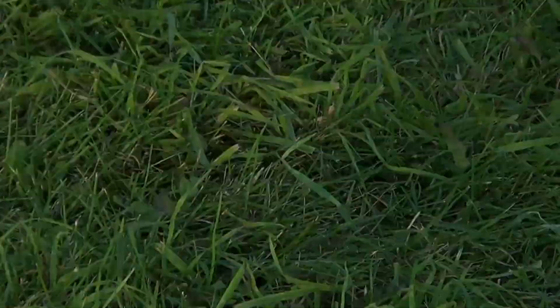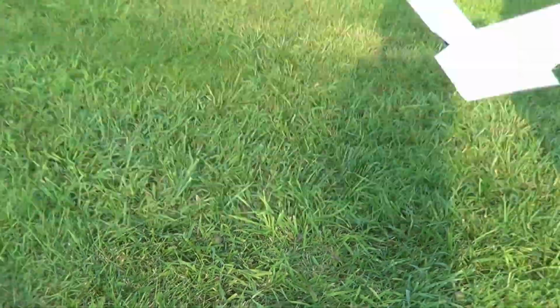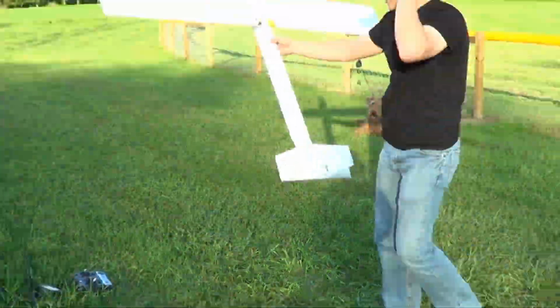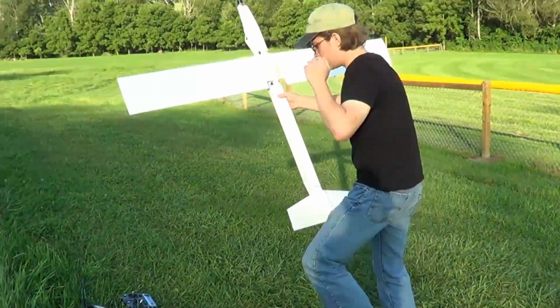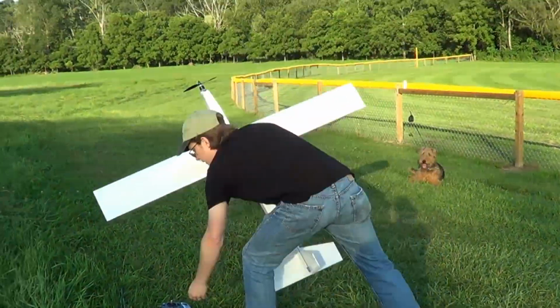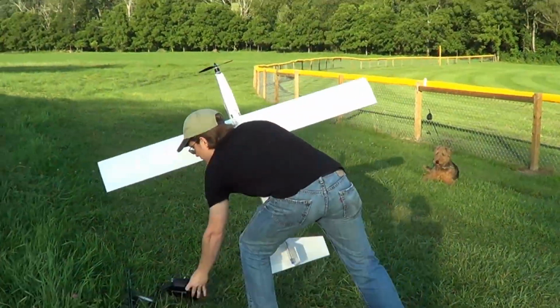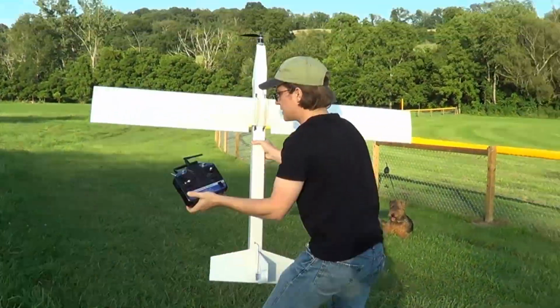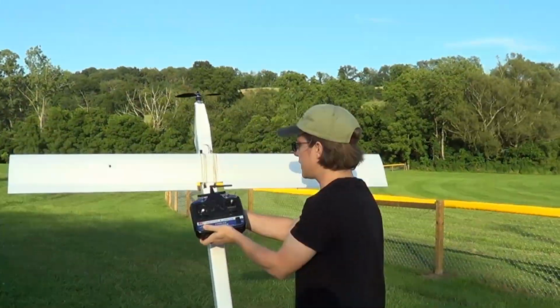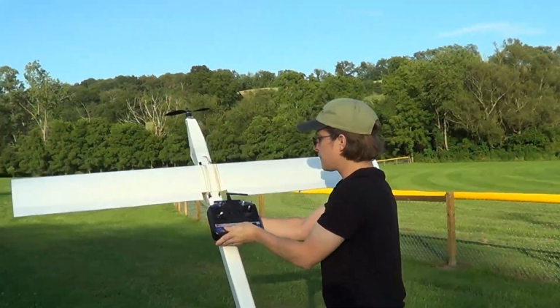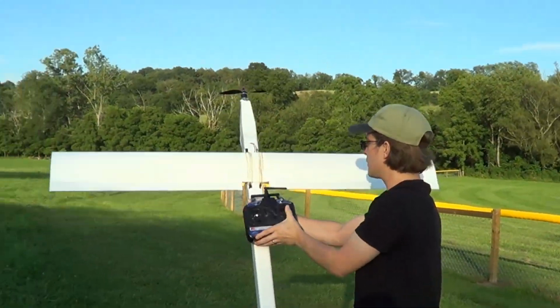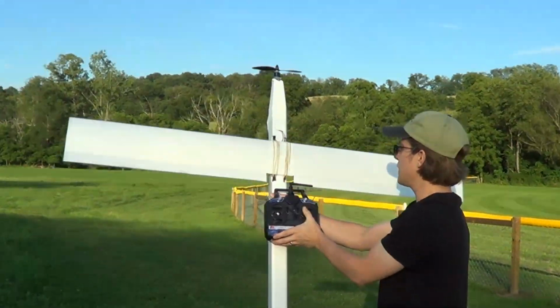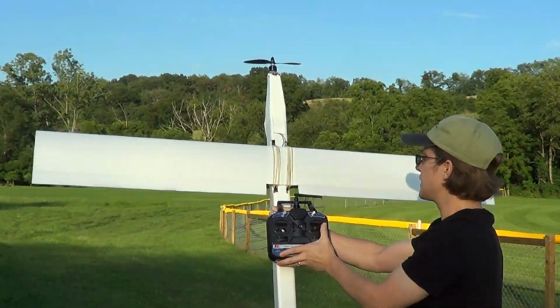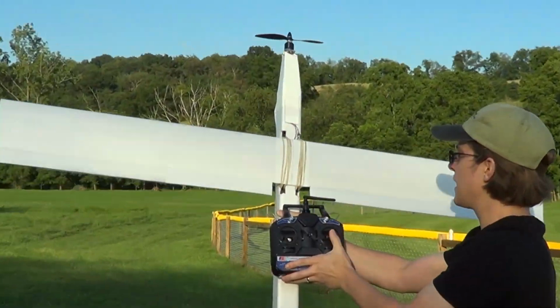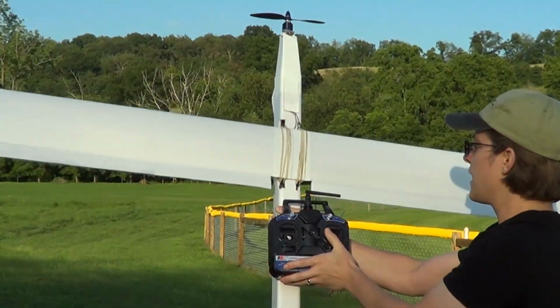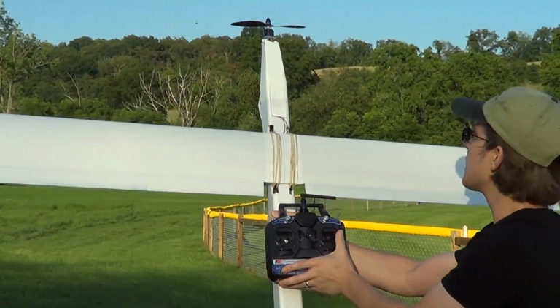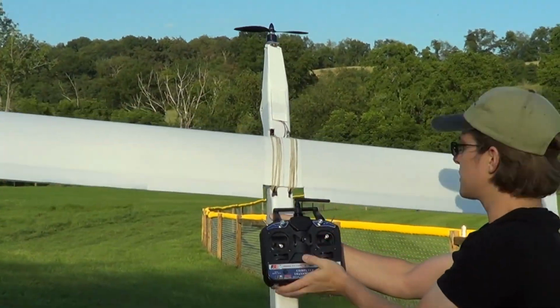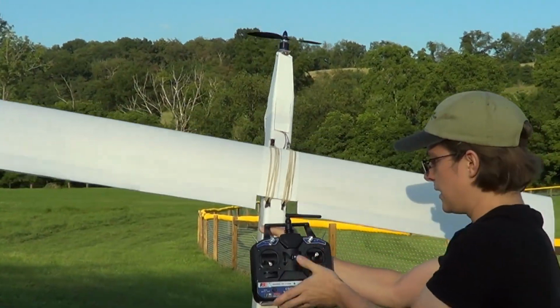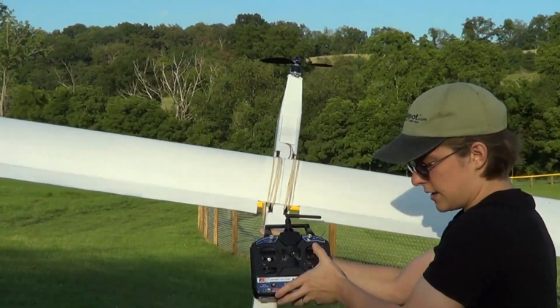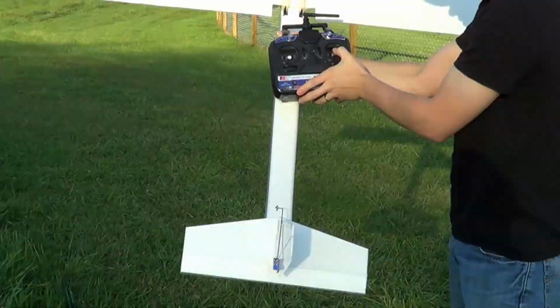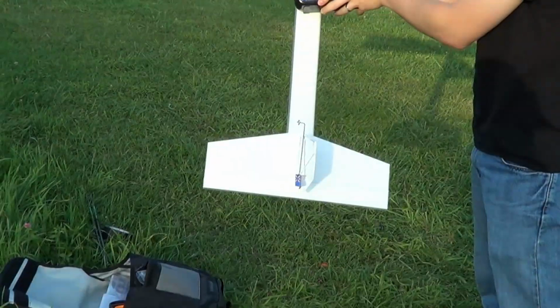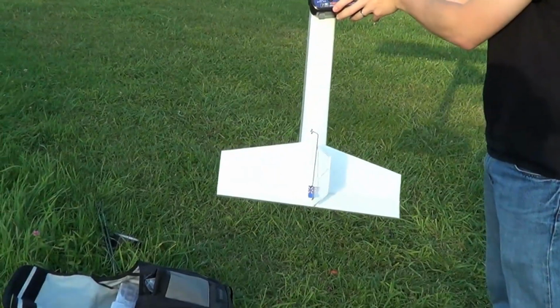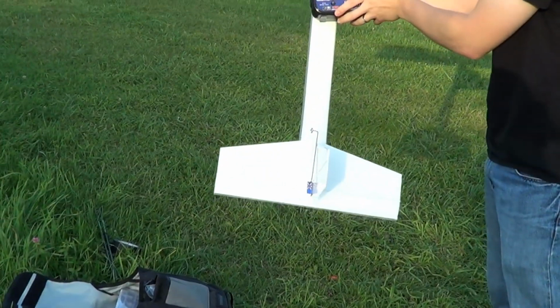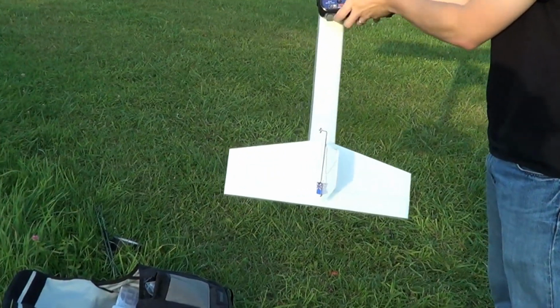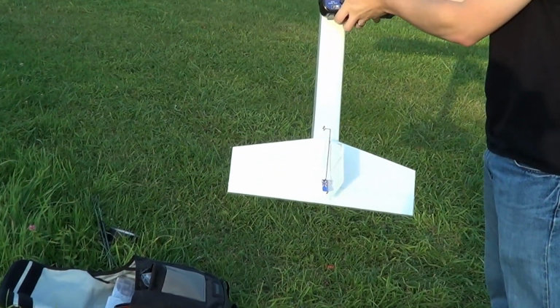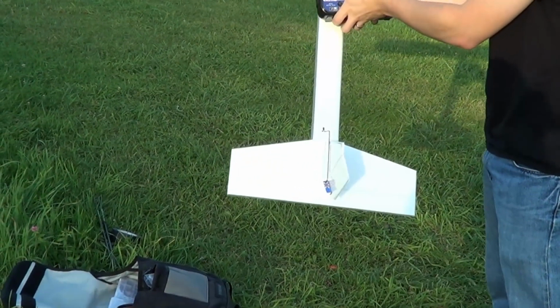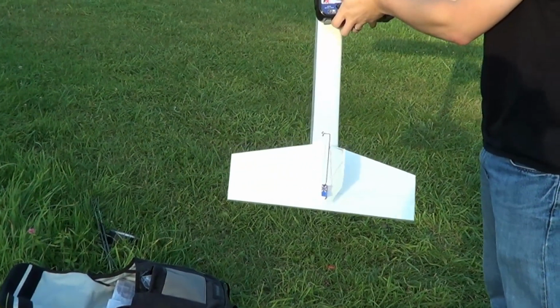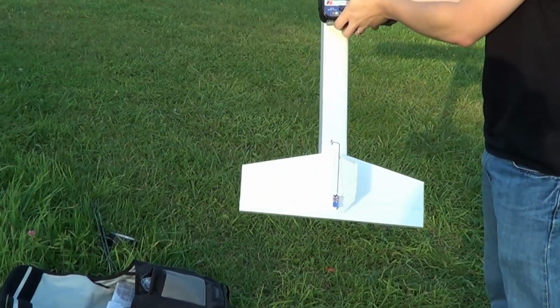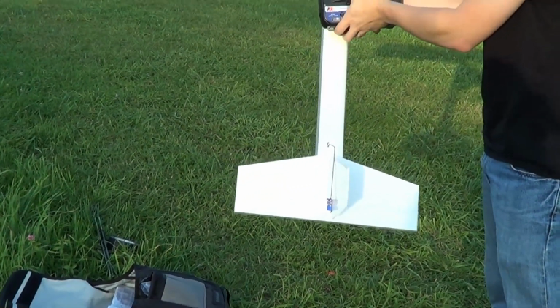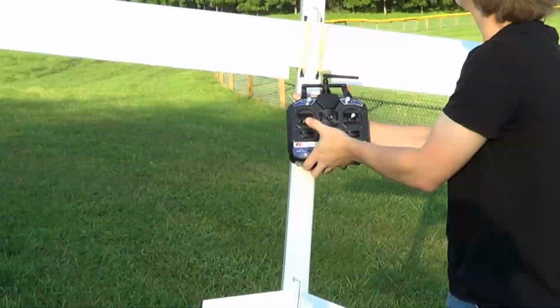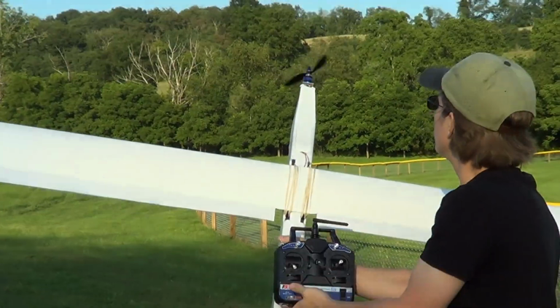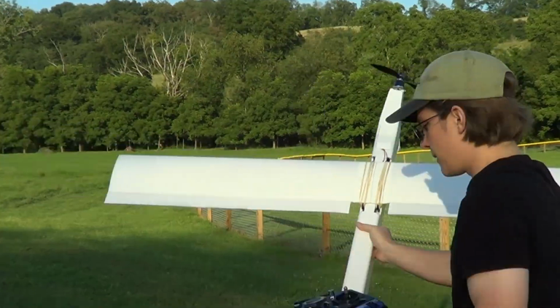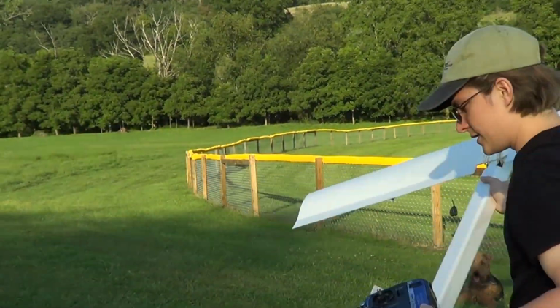Now, go easy on me in the comments here, because this is my first time flying, and I admit, I am terrible.